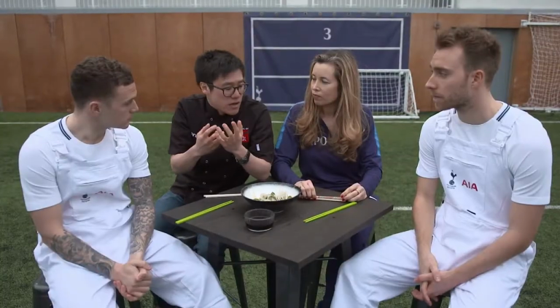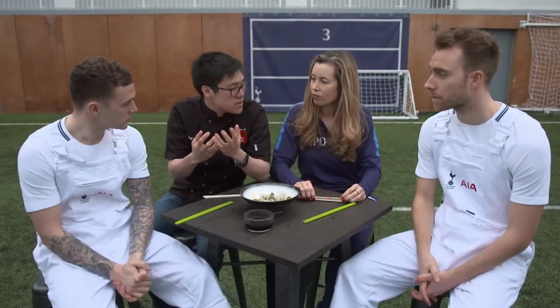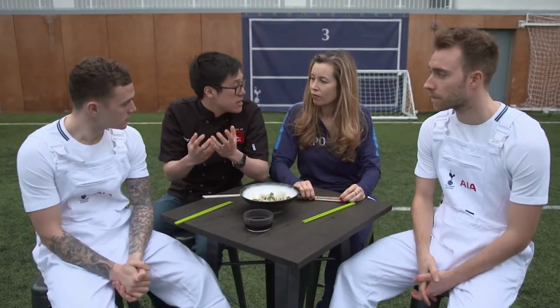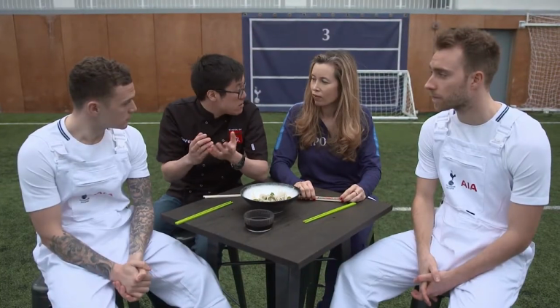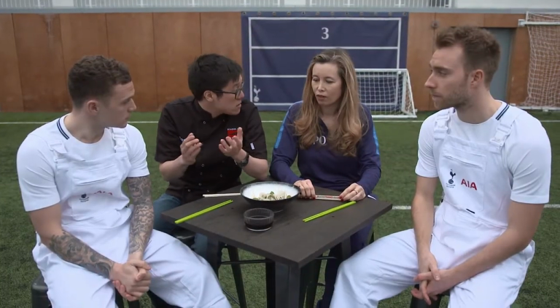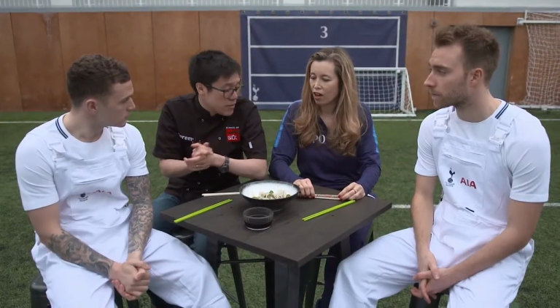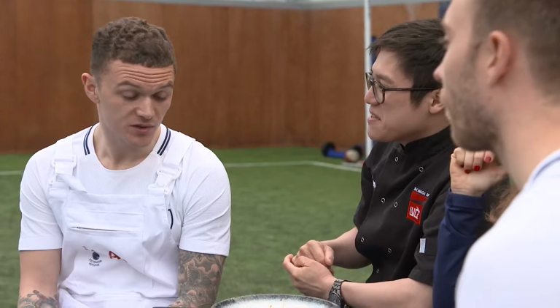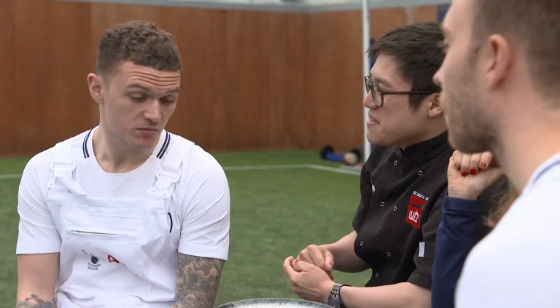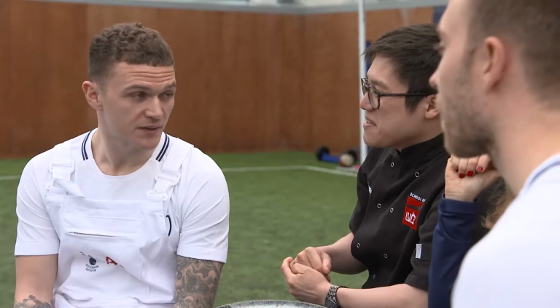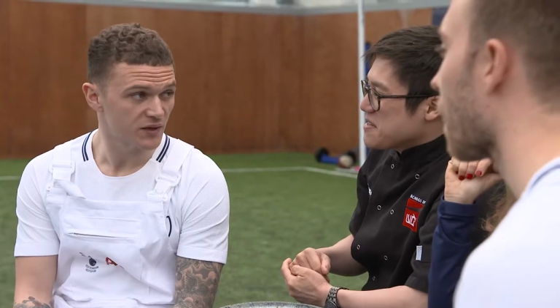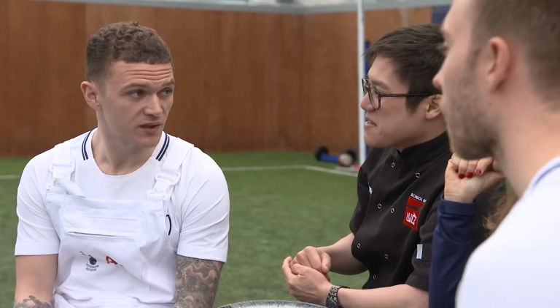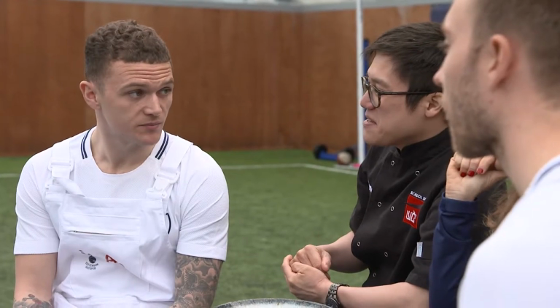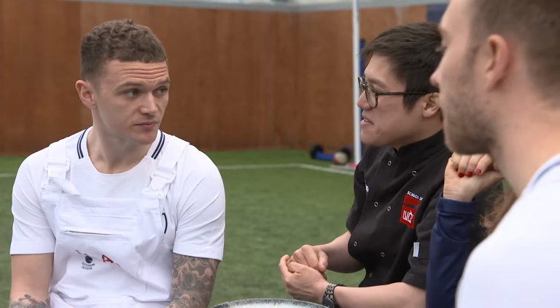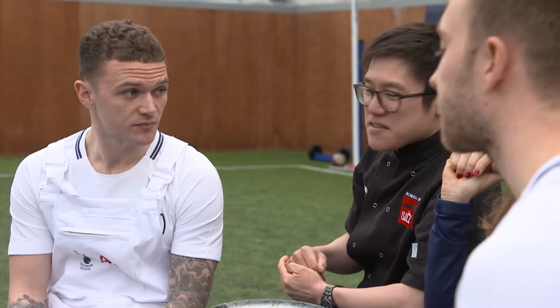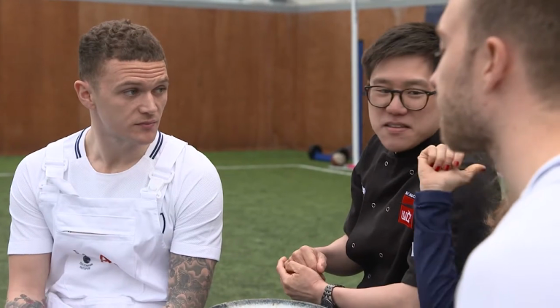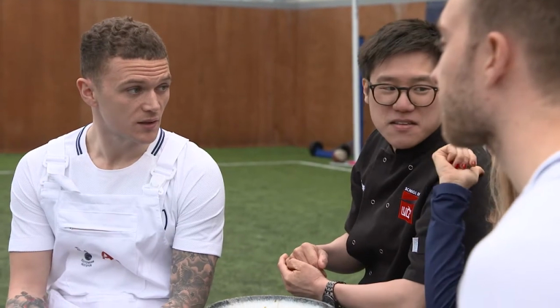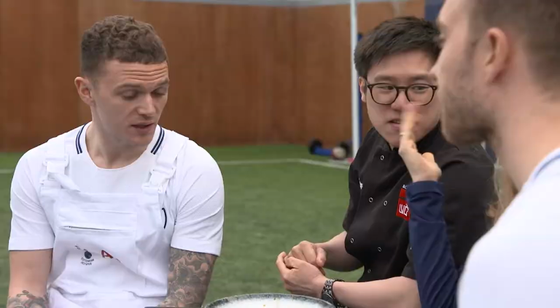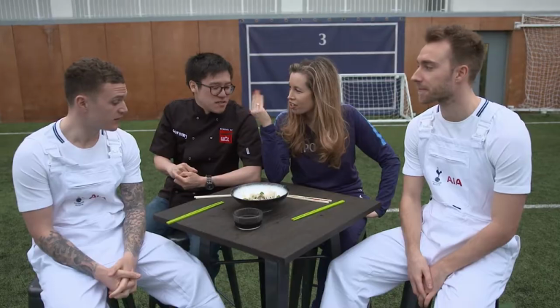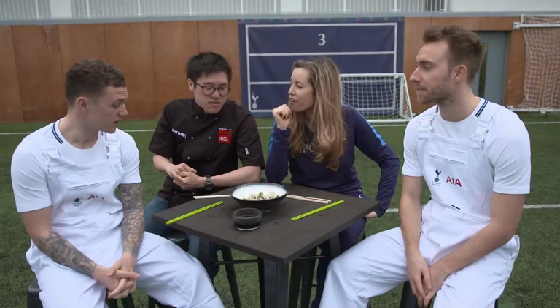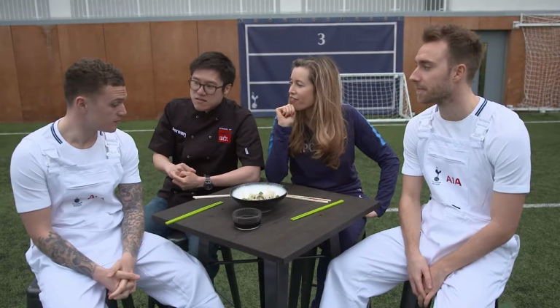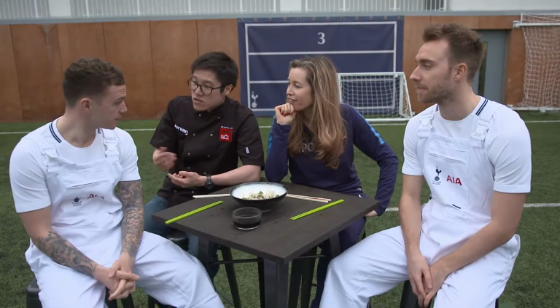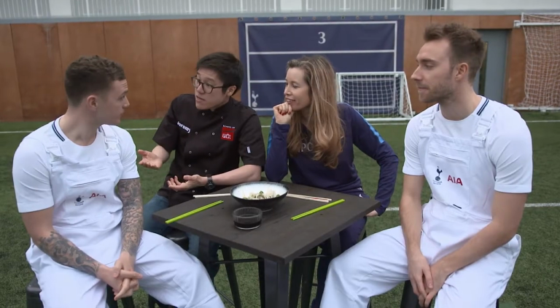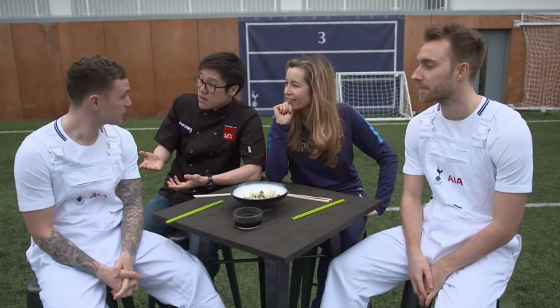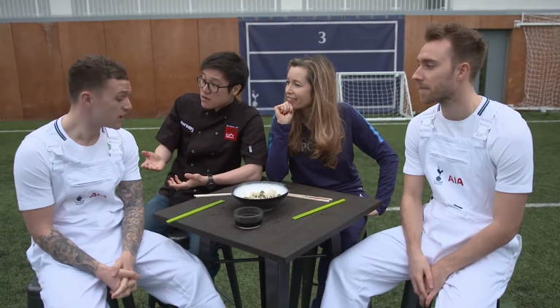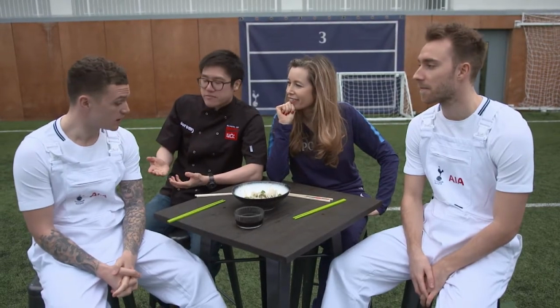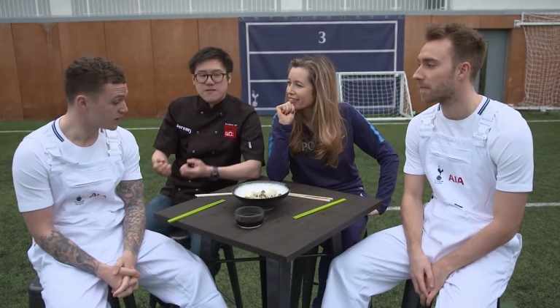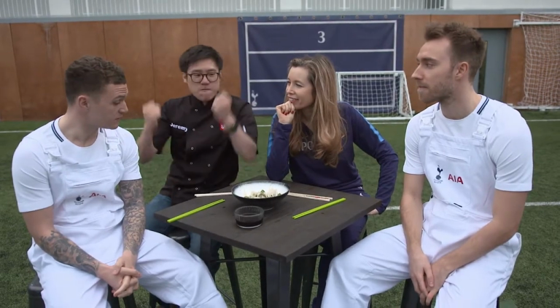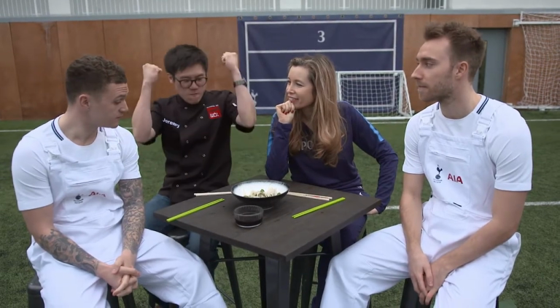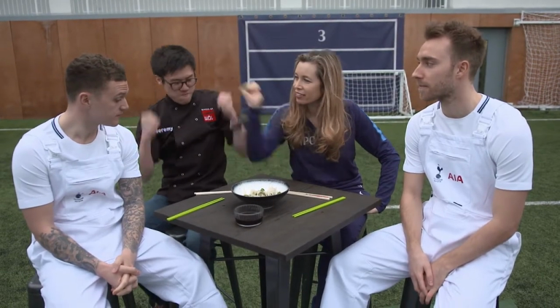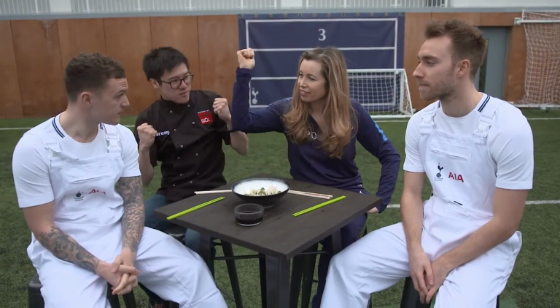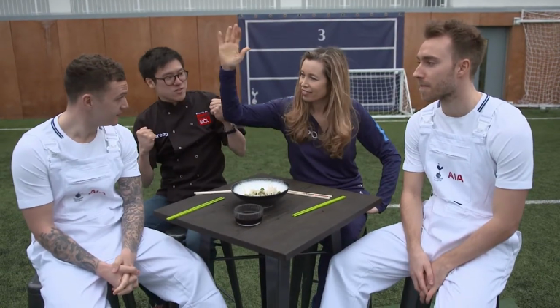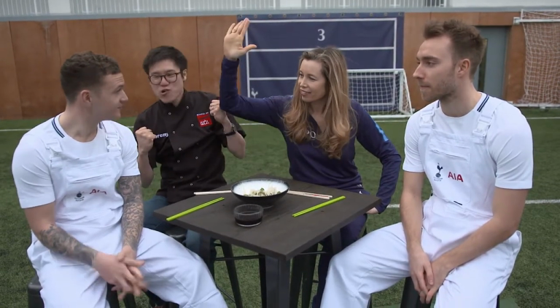Slightly healthier. I'll definitely have it again. You'd have it again? Yeah, I'll have it again. Score!